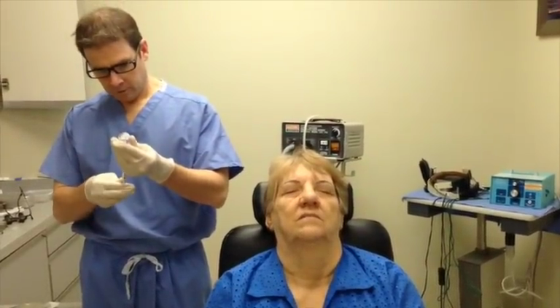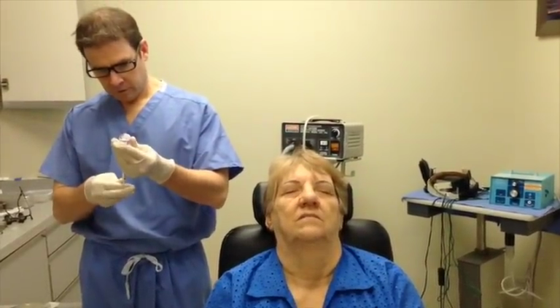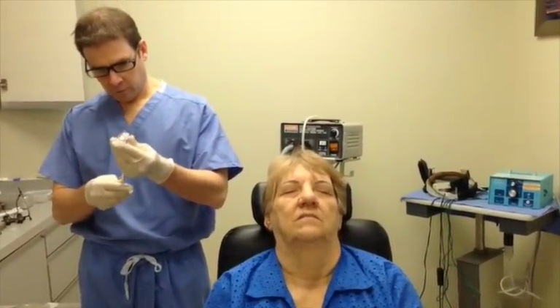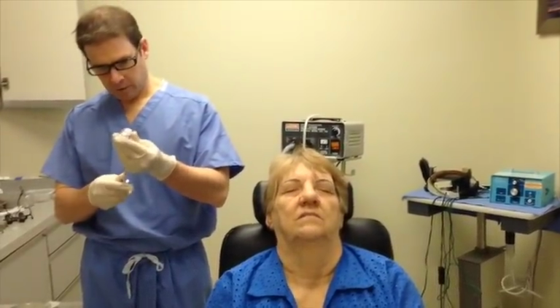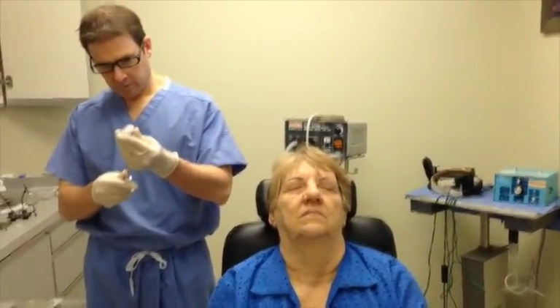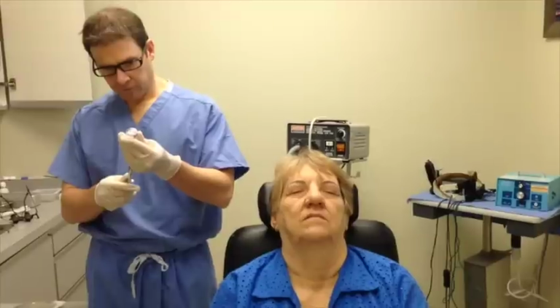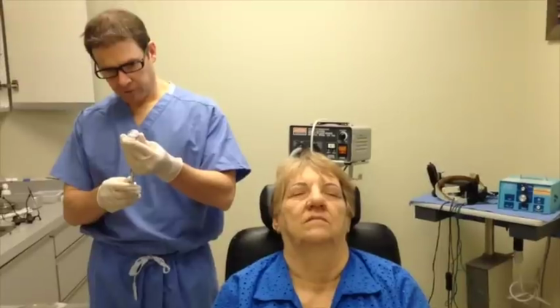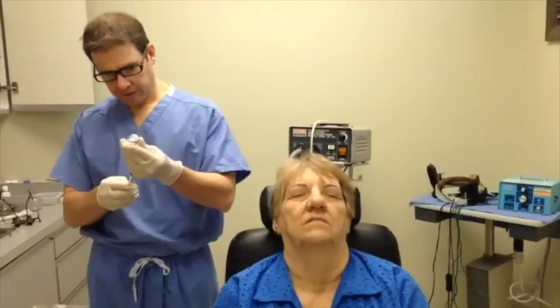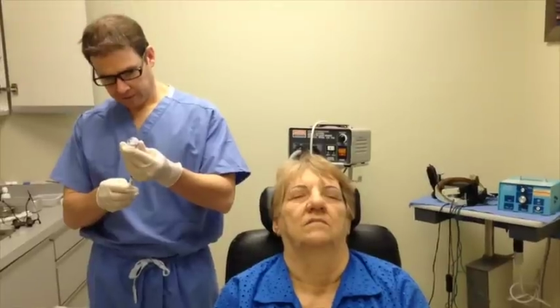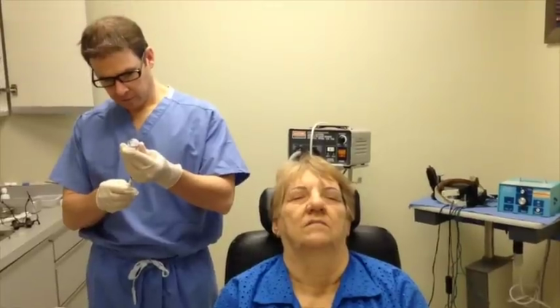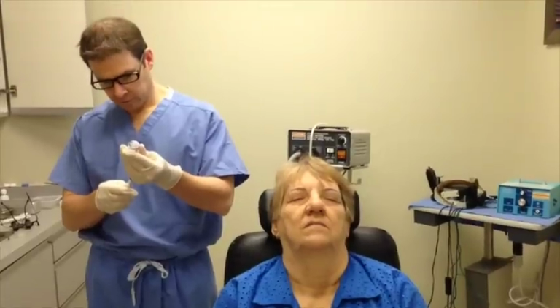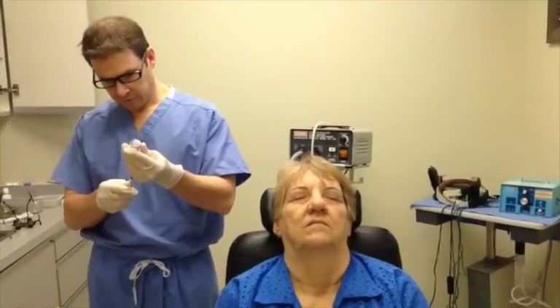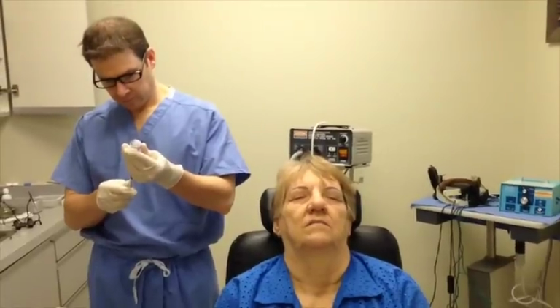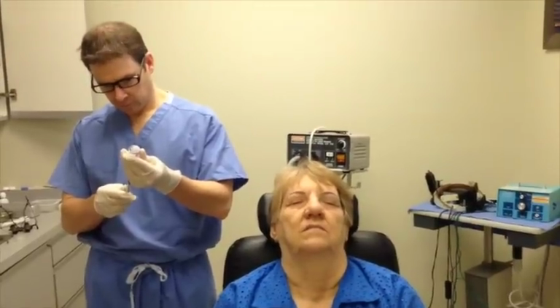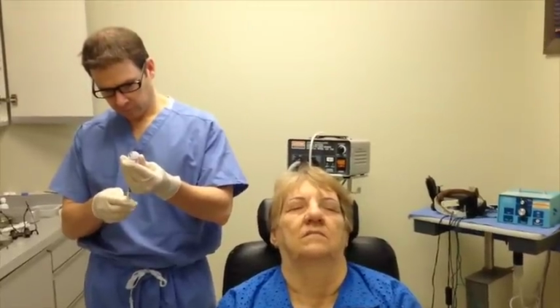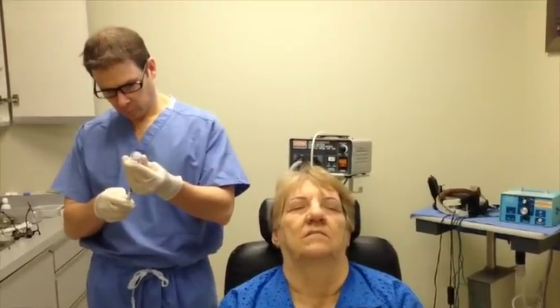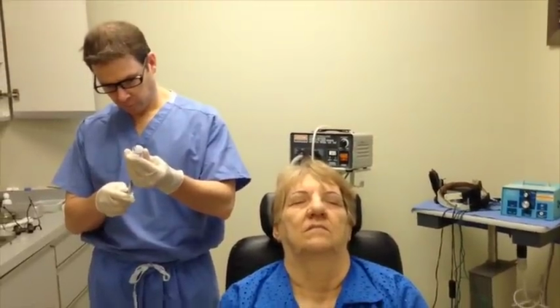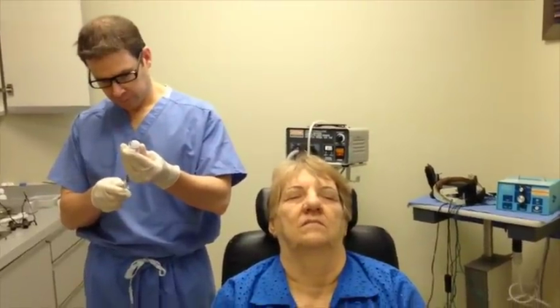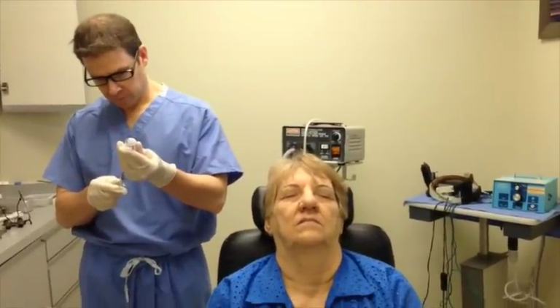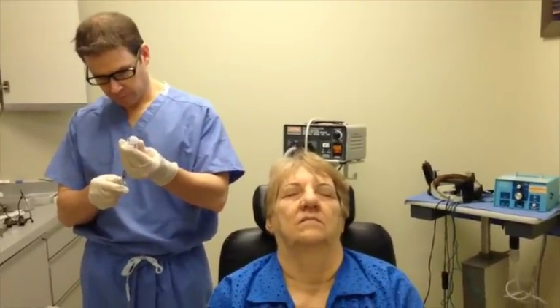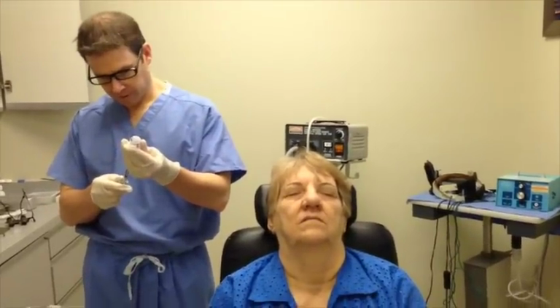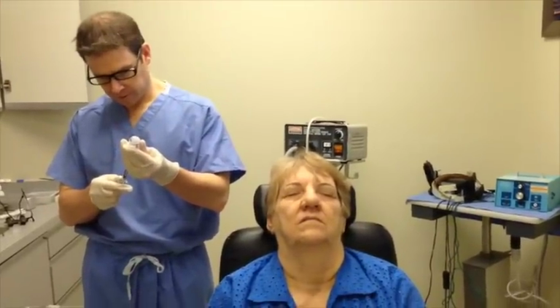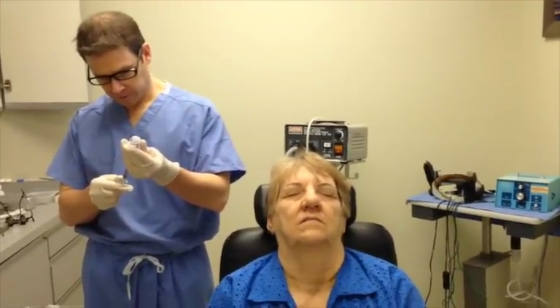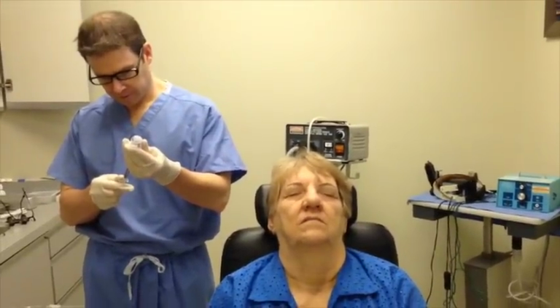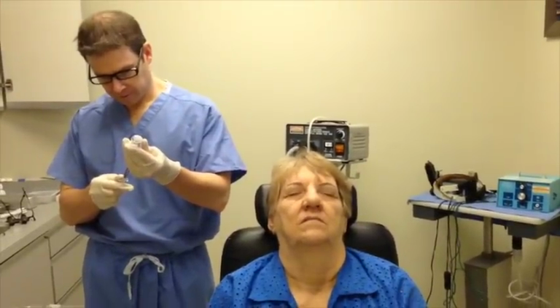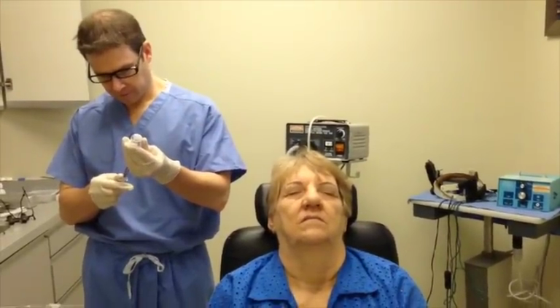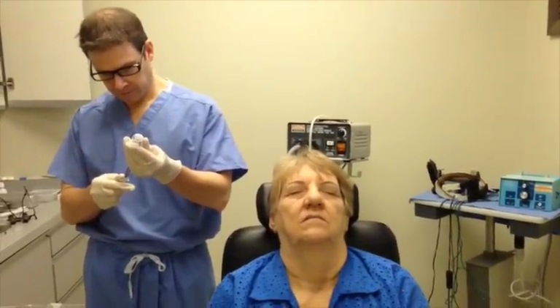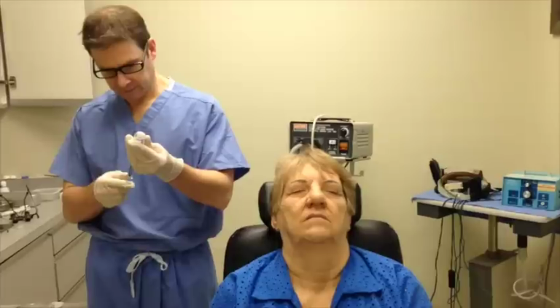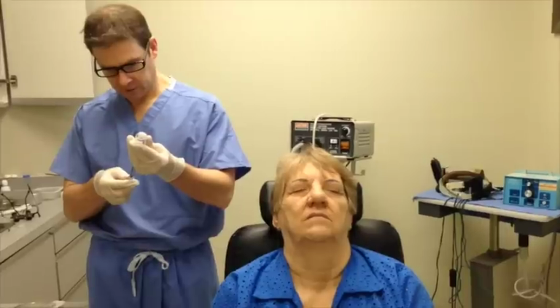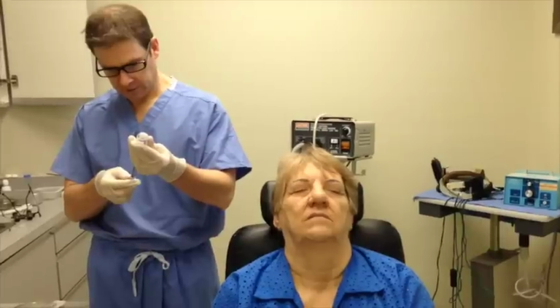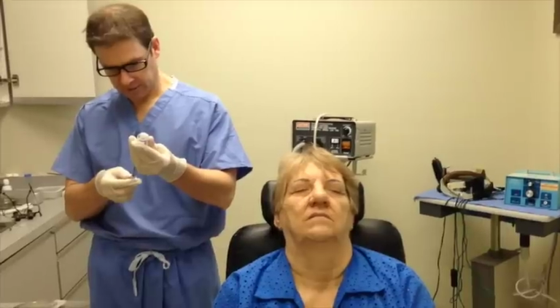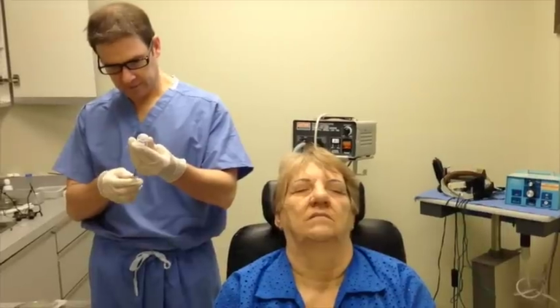She requires a fairly high dose. We have to do a little more than one syringe to get the effect that she needs.